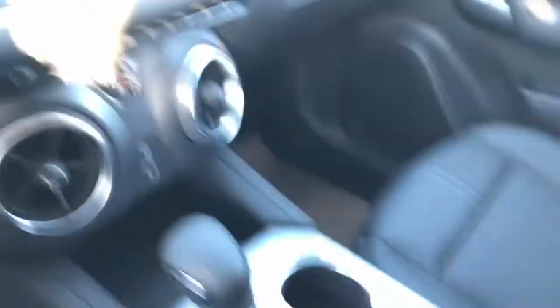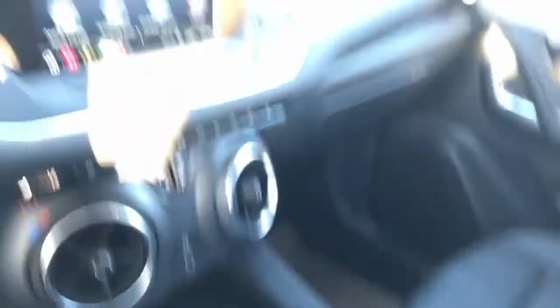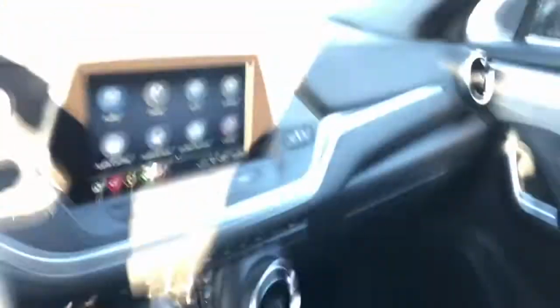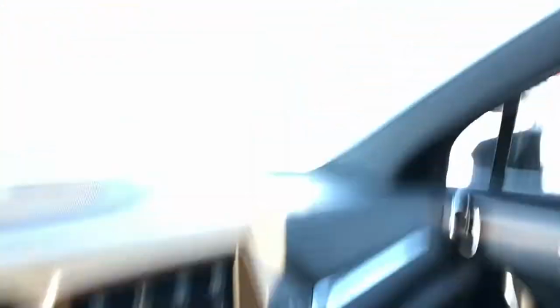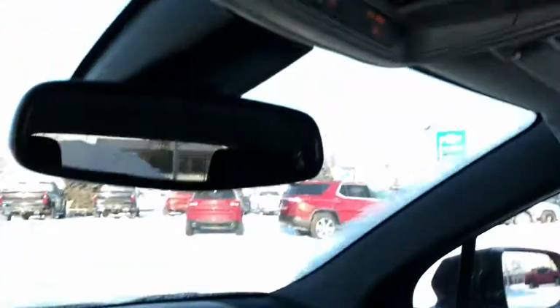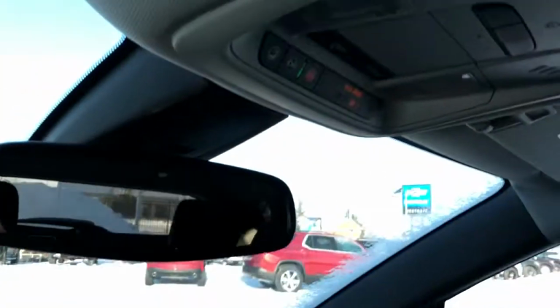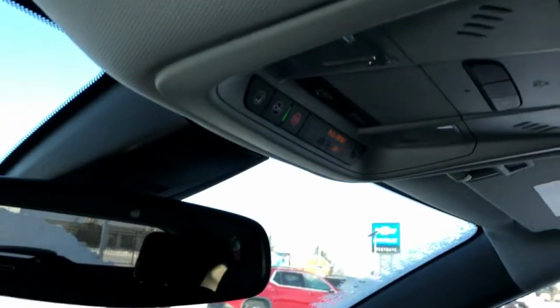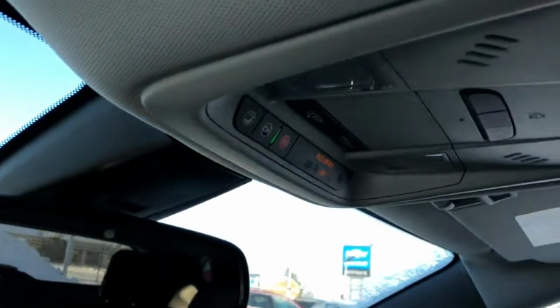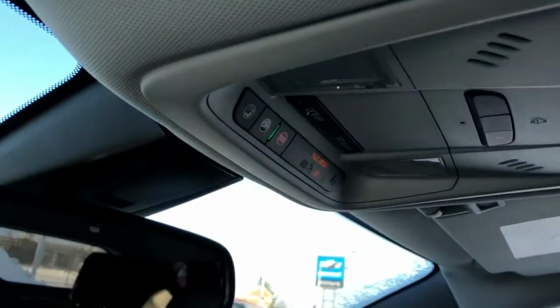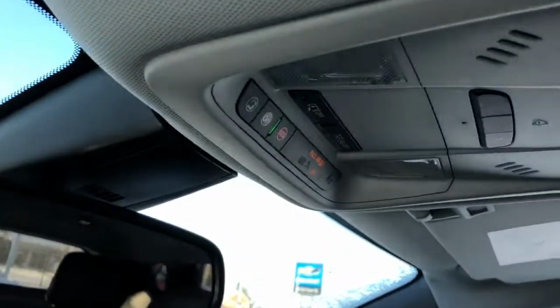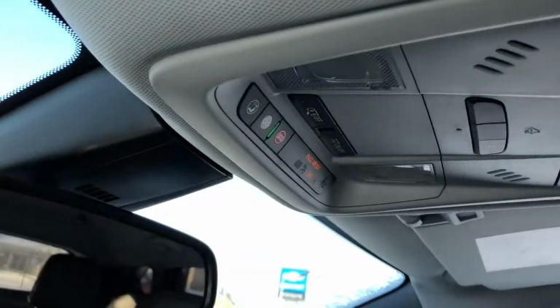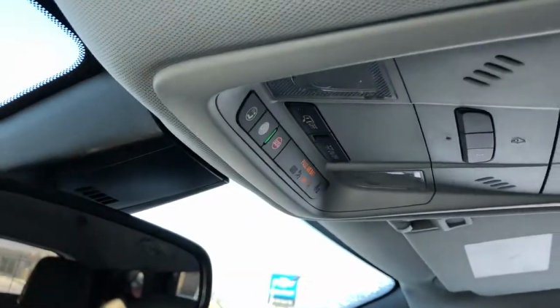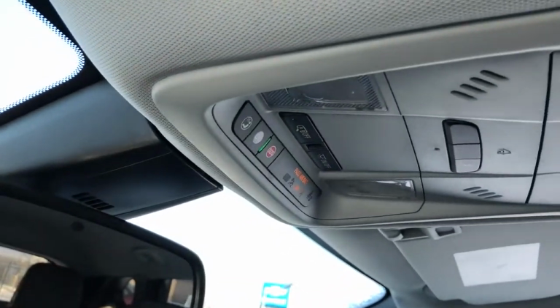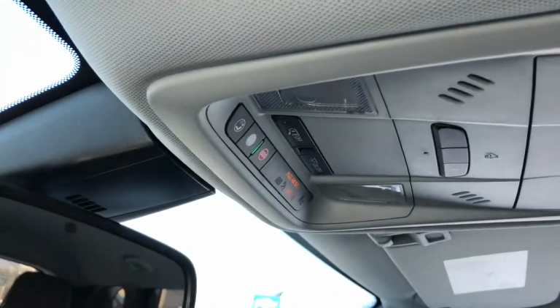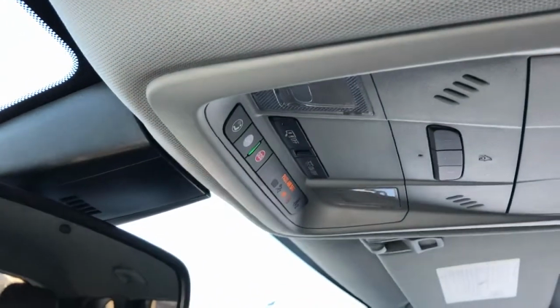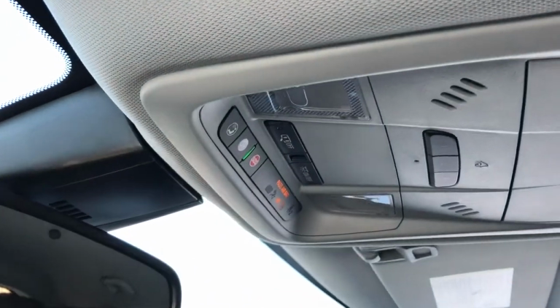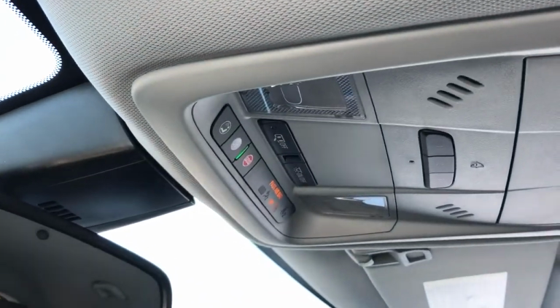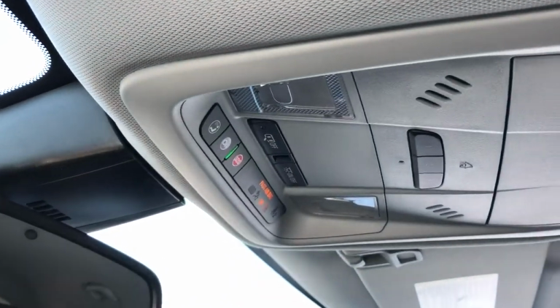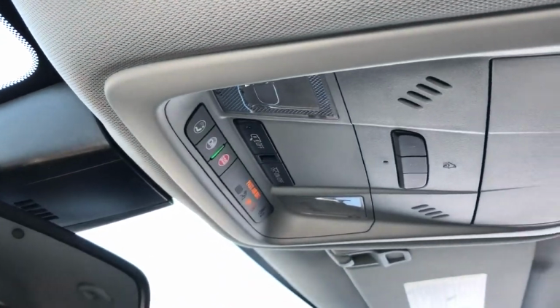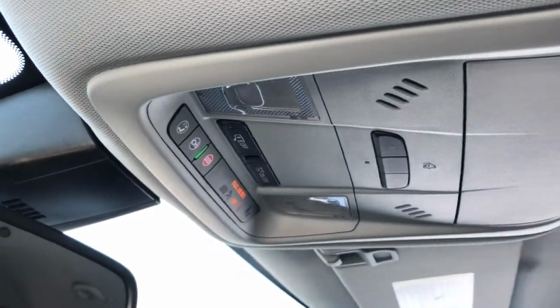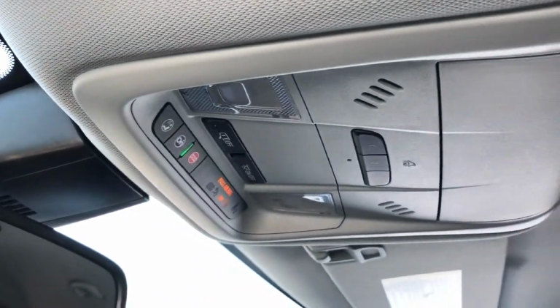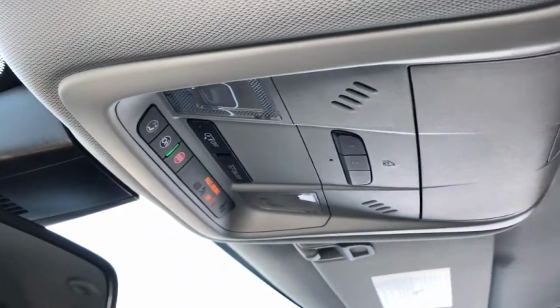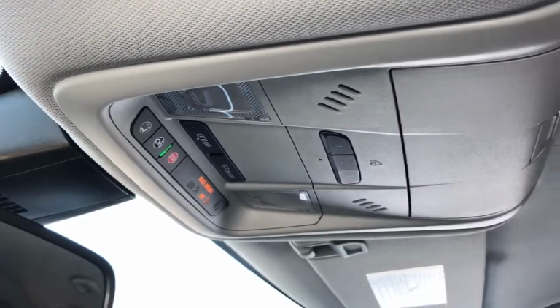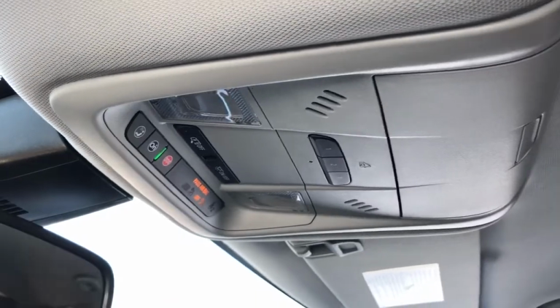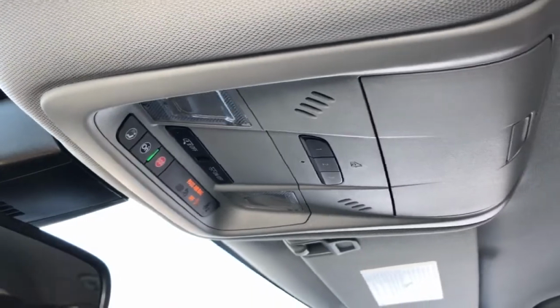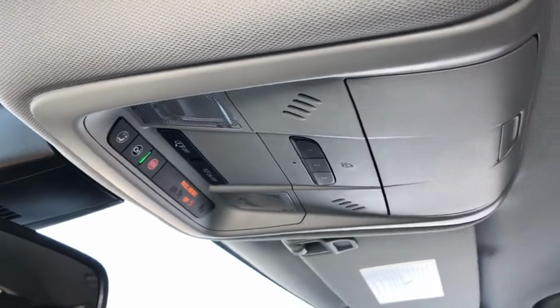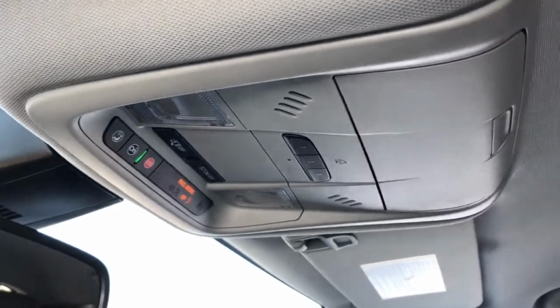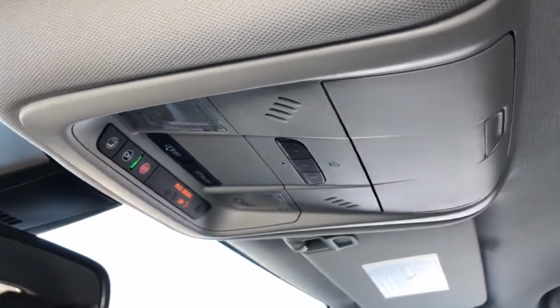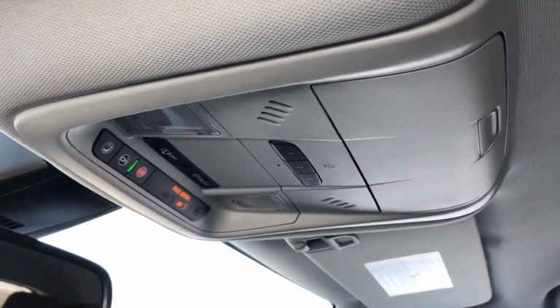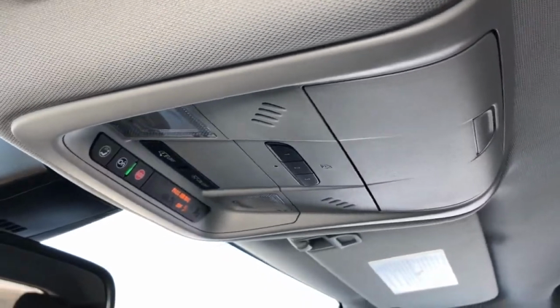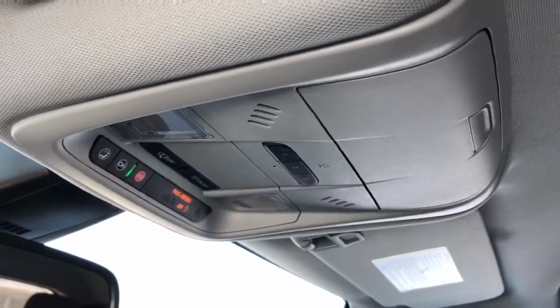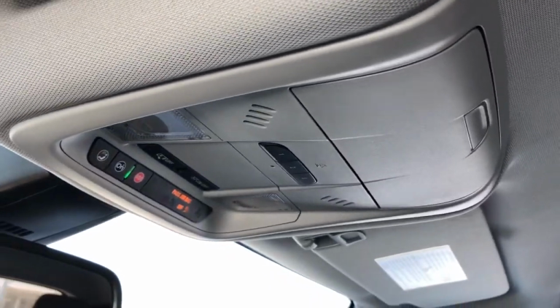Above the rear-view mirror we have OnStar controls, reading lights, three garage door openers, and a sunglass holder.